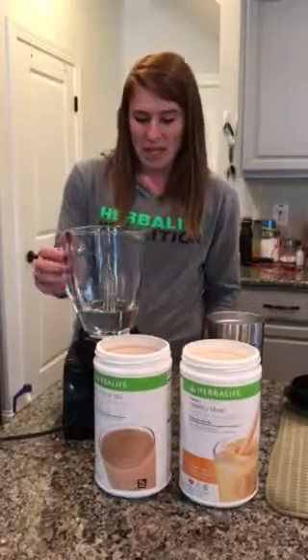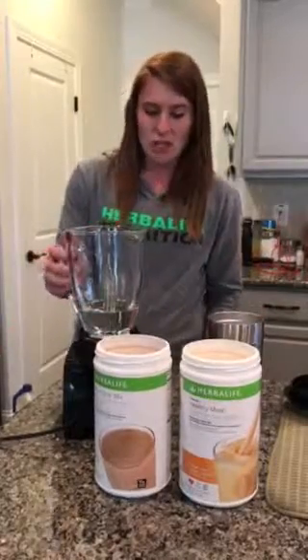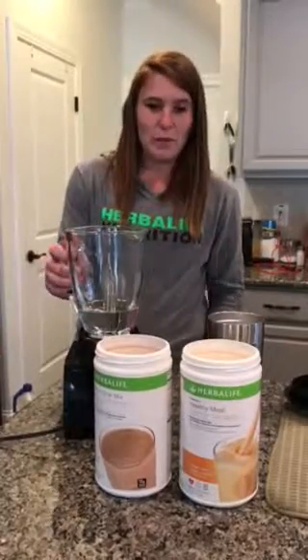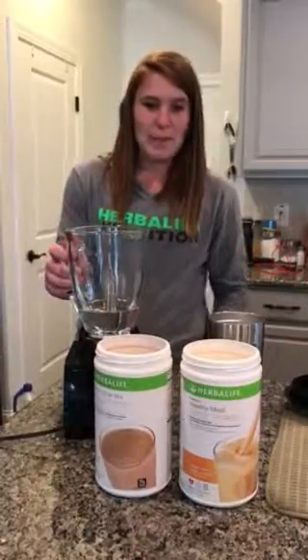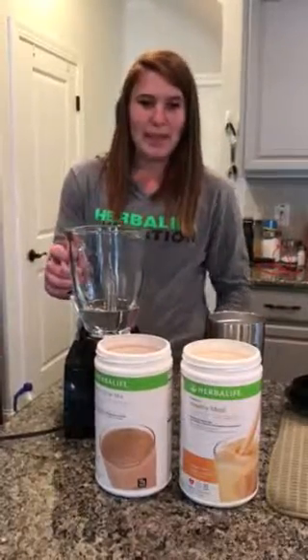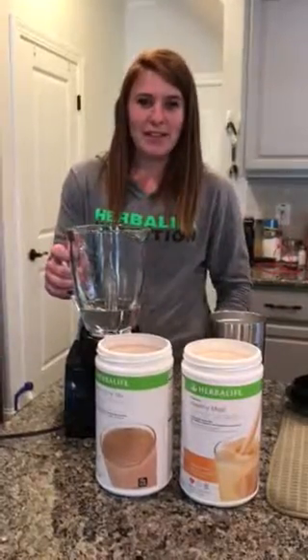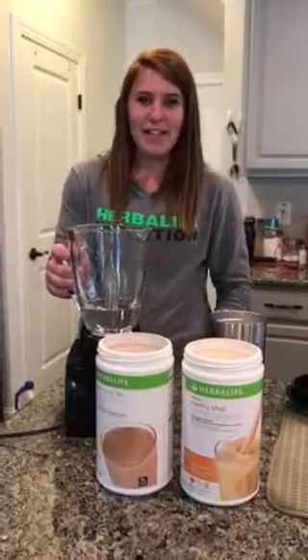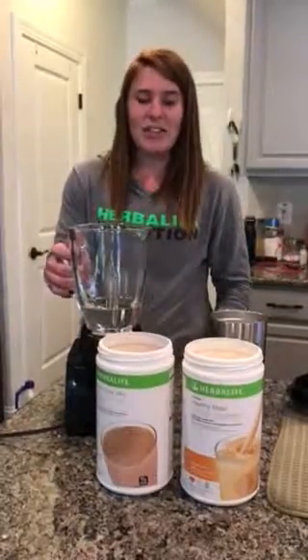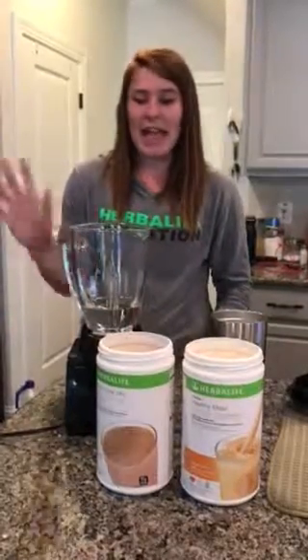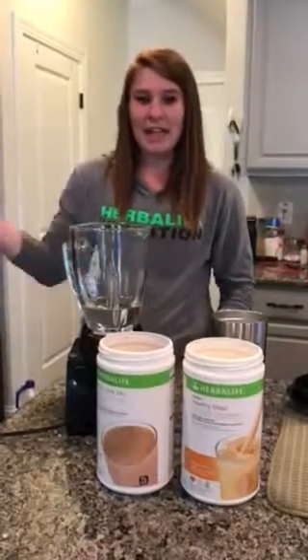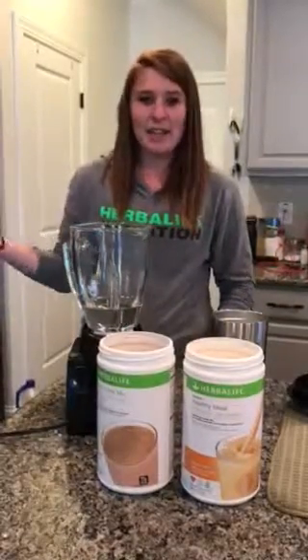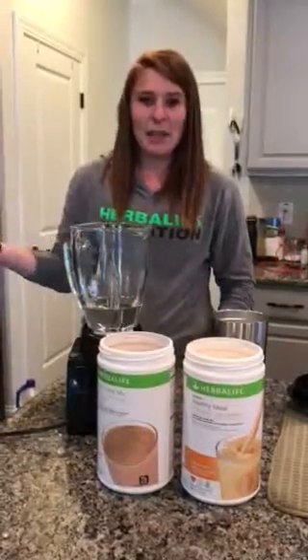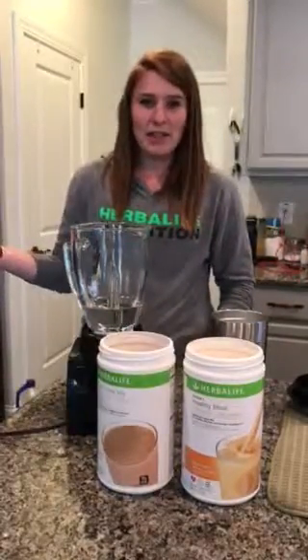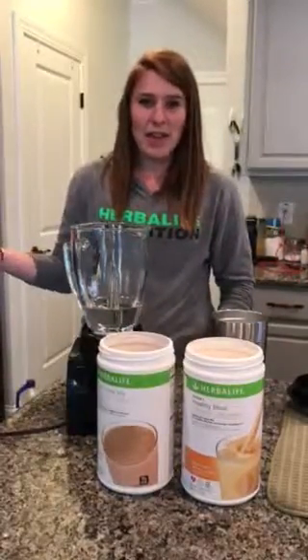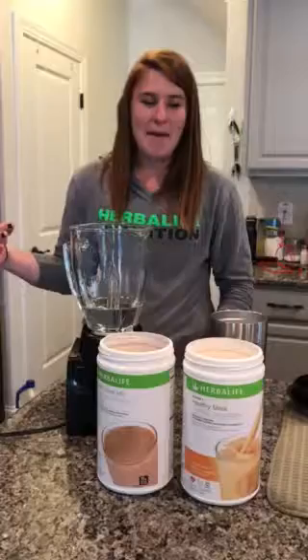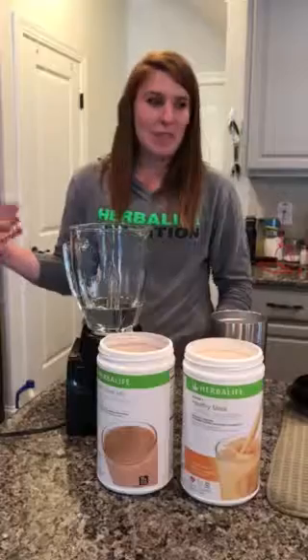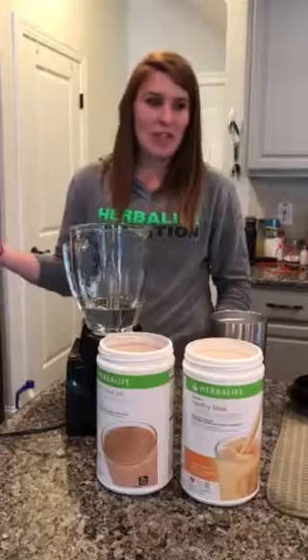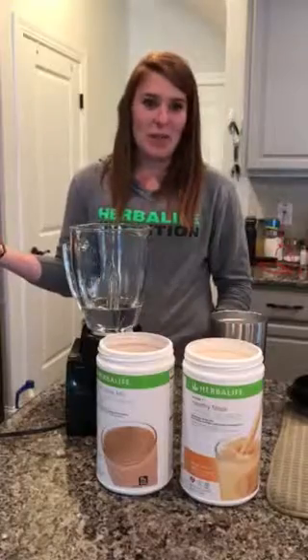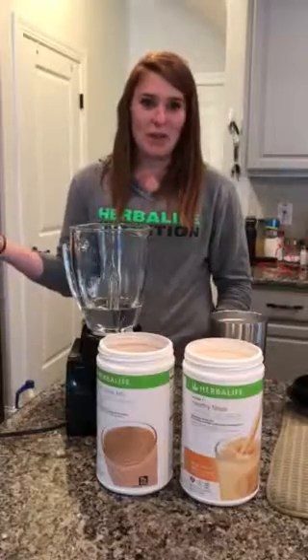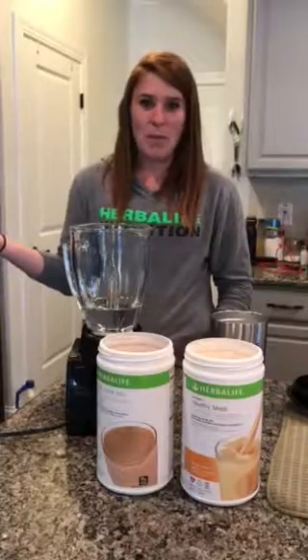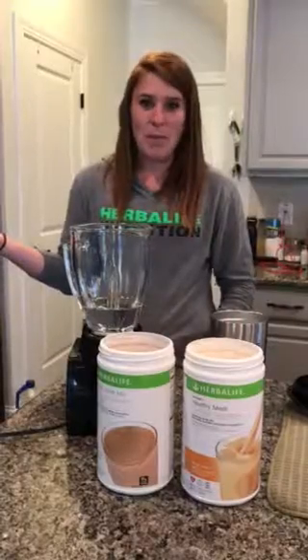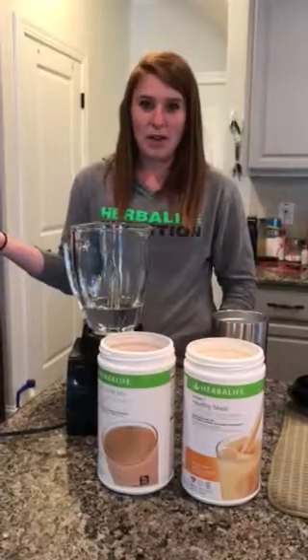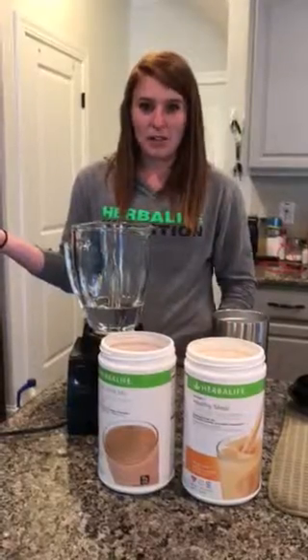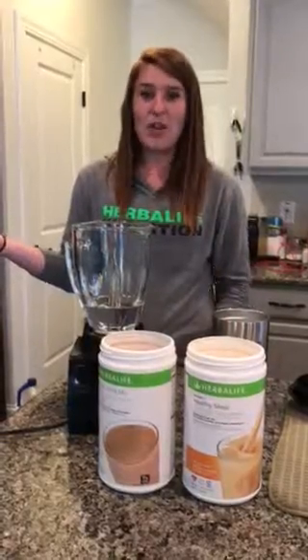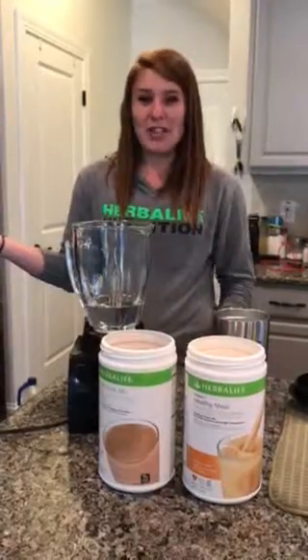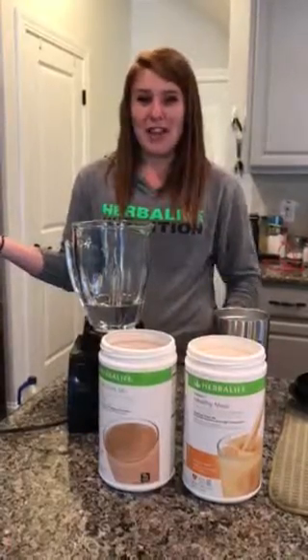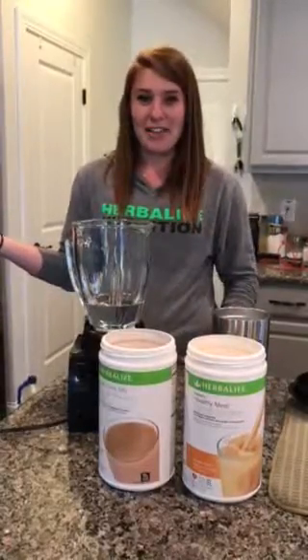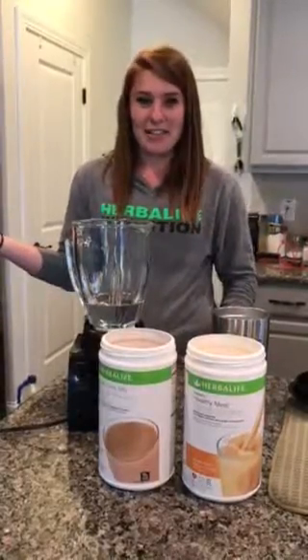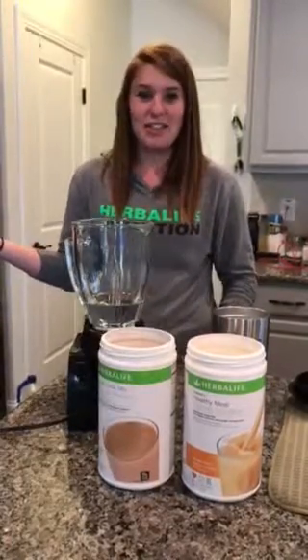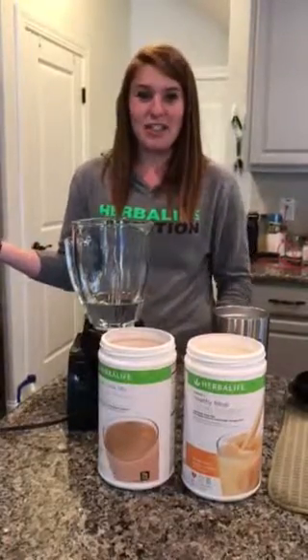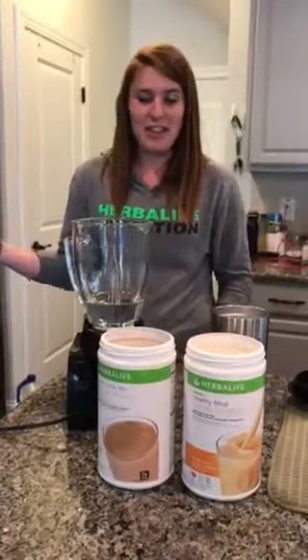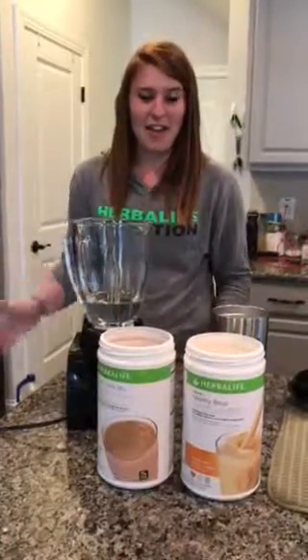You start with a blender, and you can get any kind of blender. You can get one from Walmart for $14, and you're good to go.